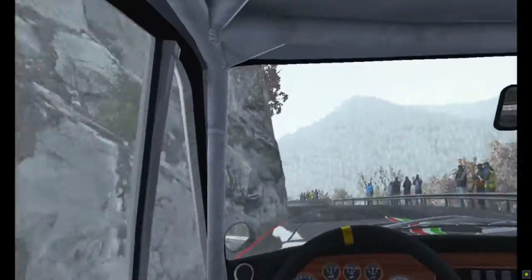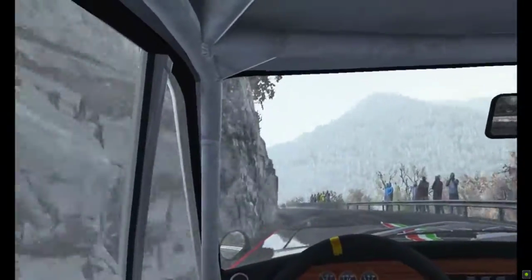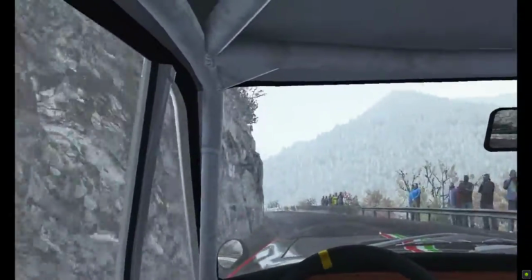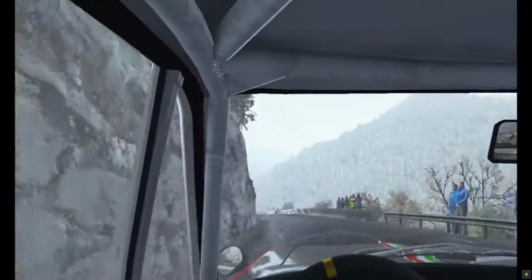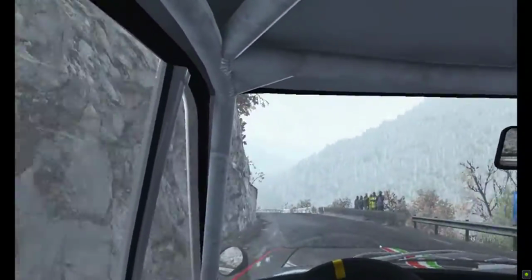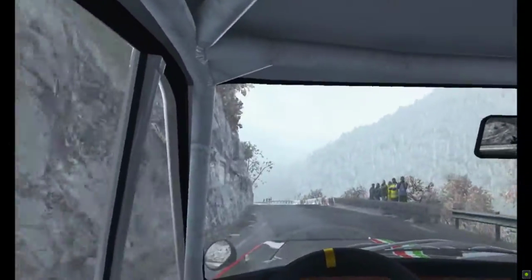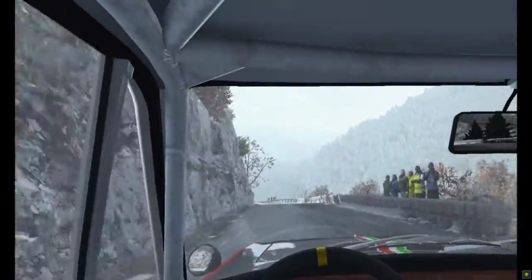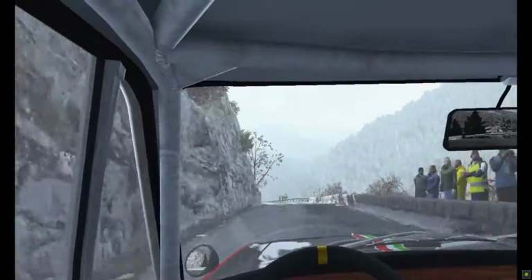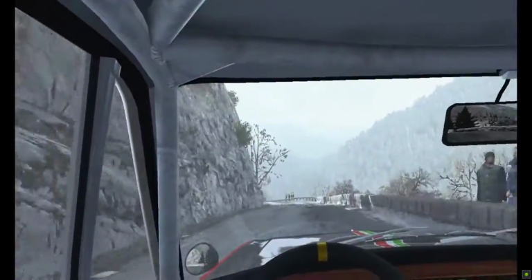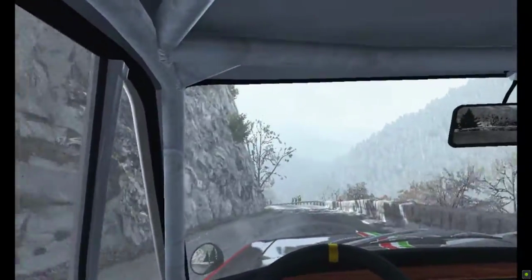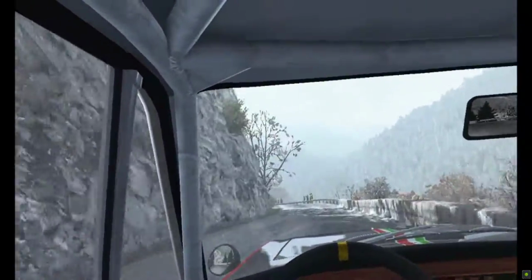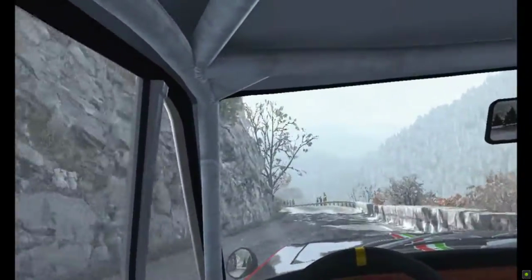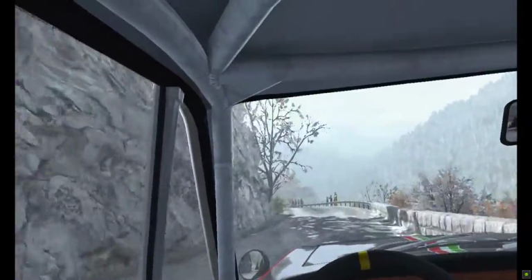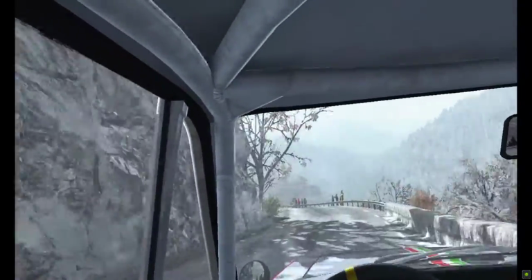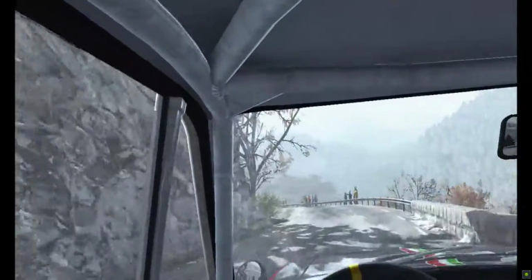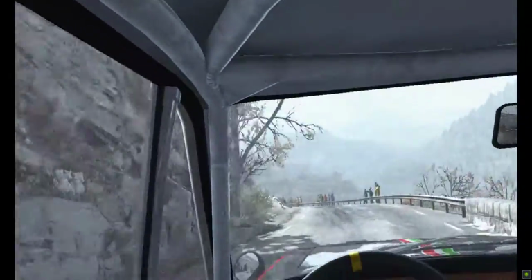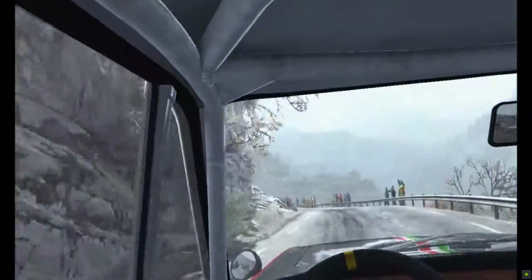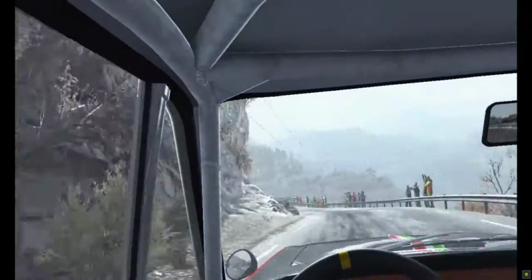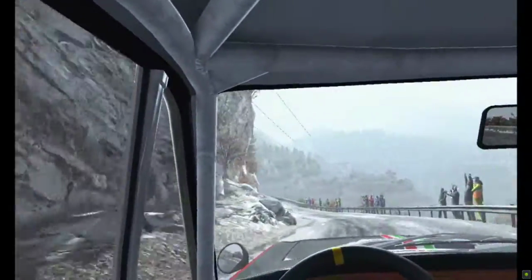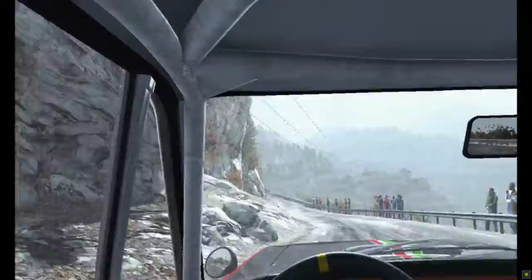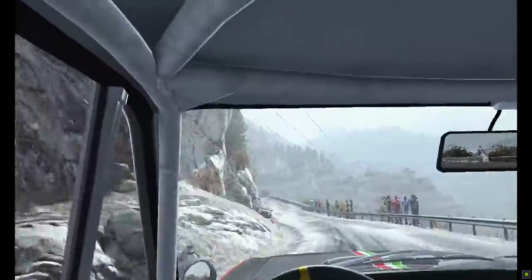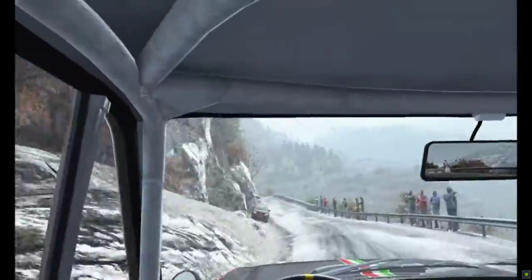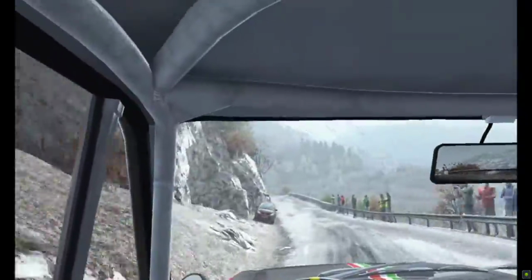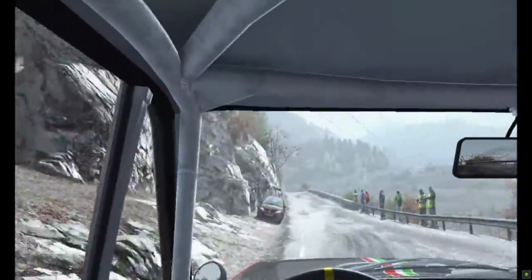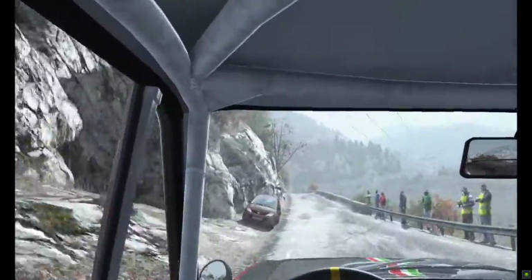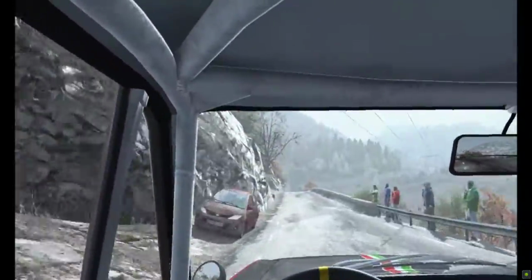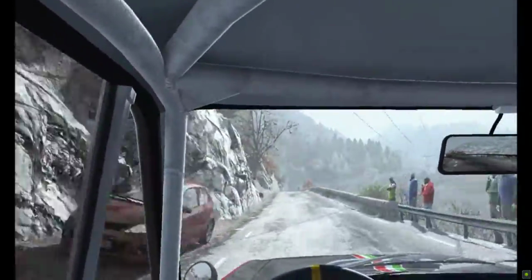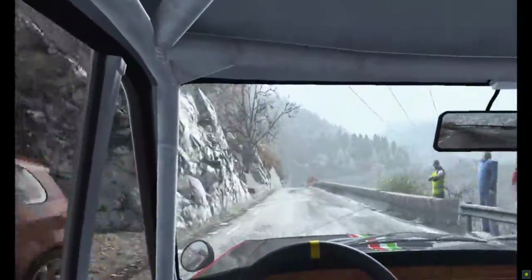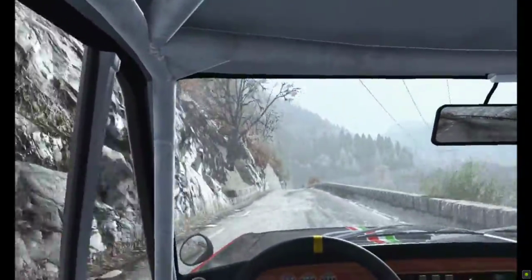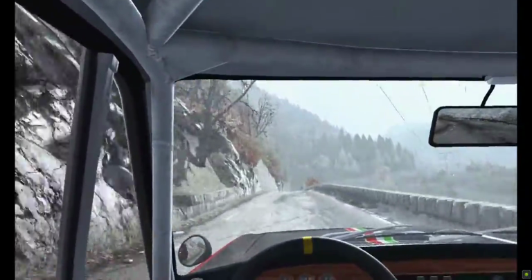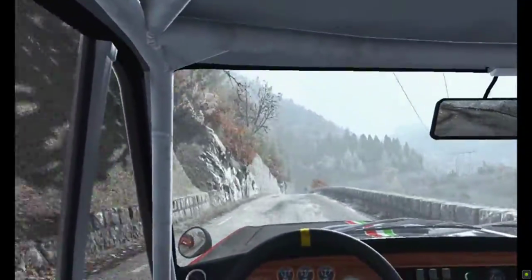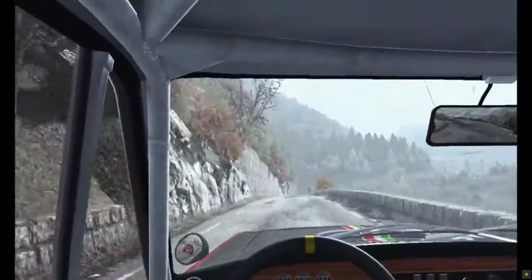170 over crest, keep left over crest, into open hairpin right.